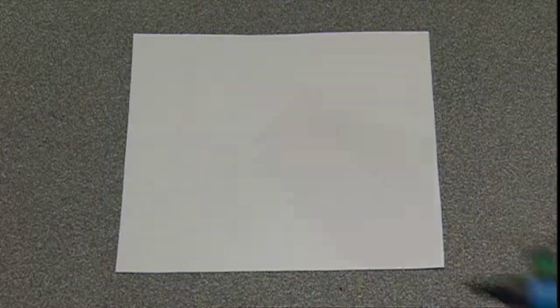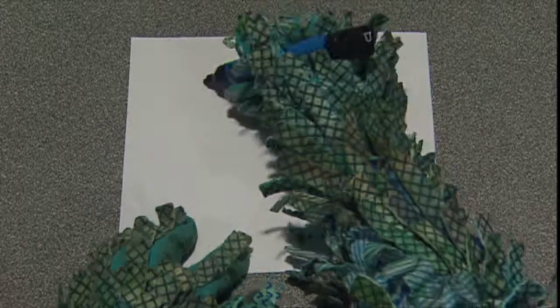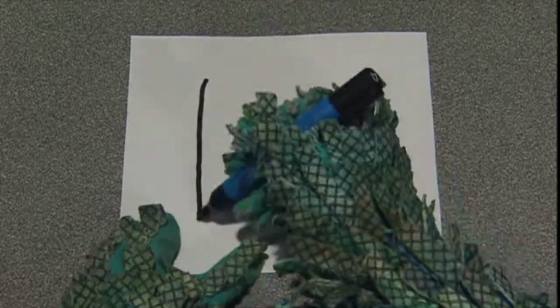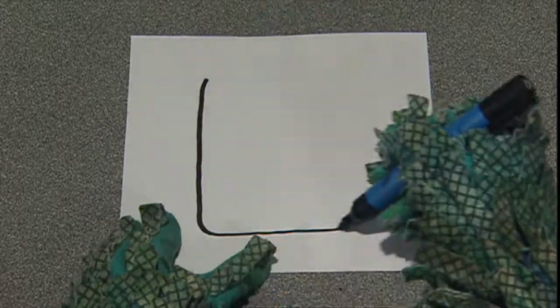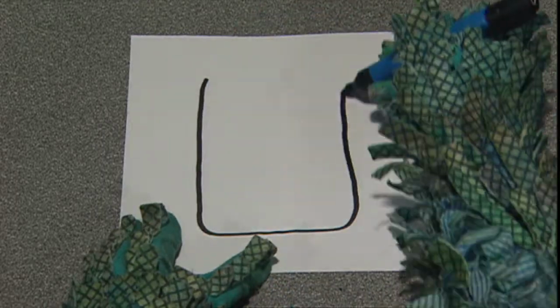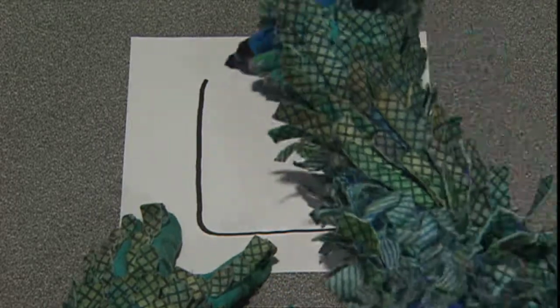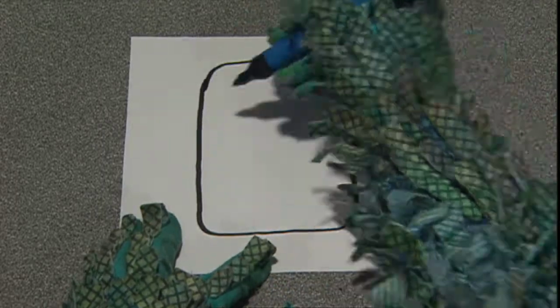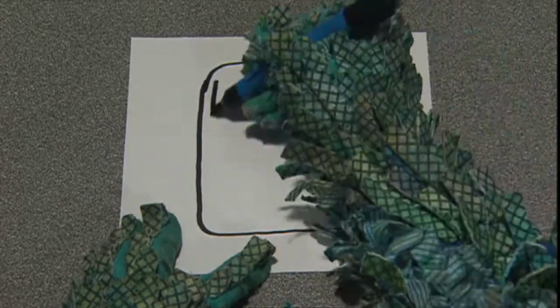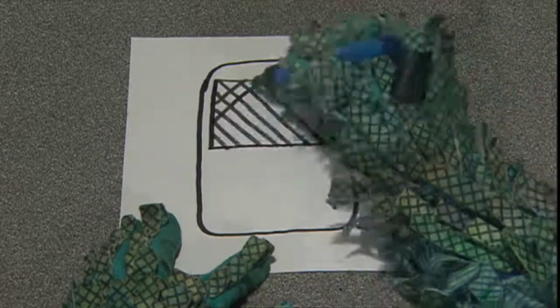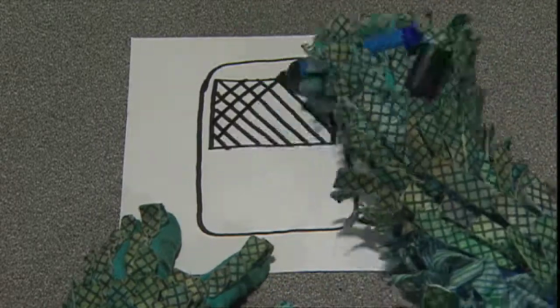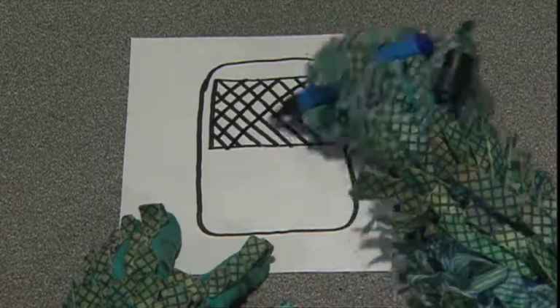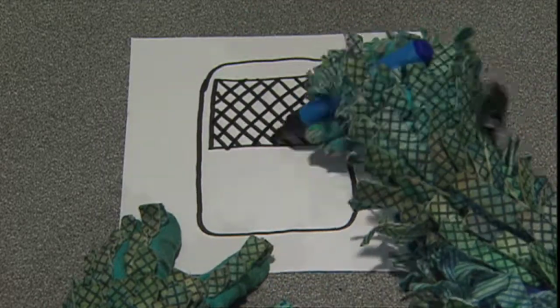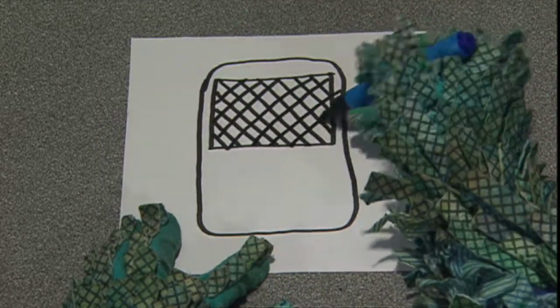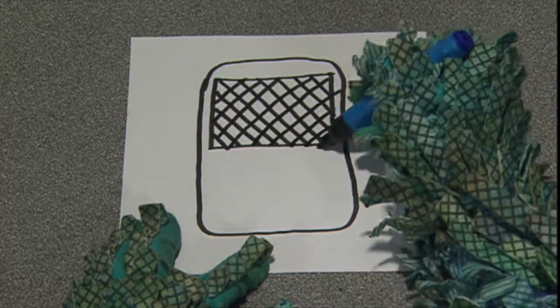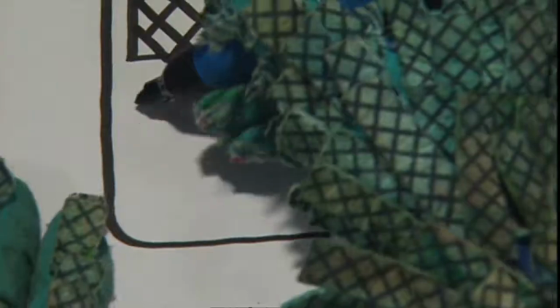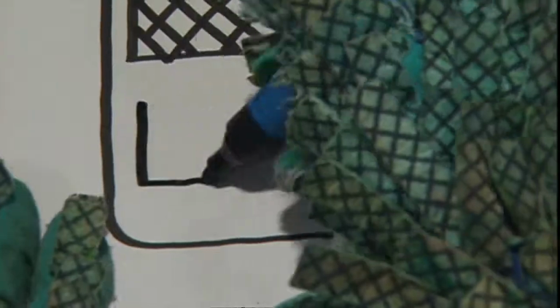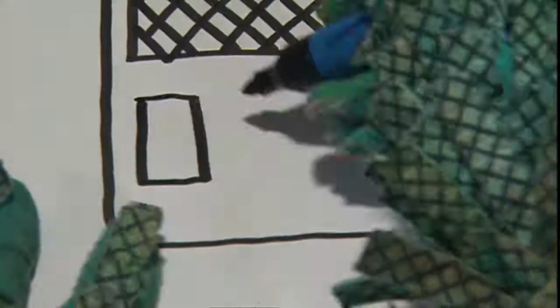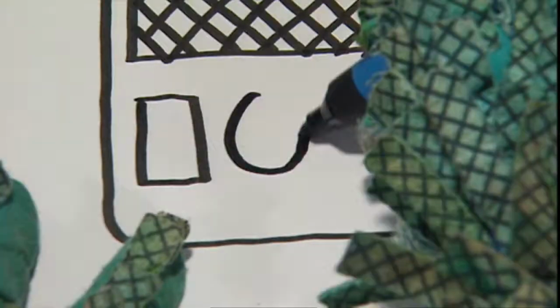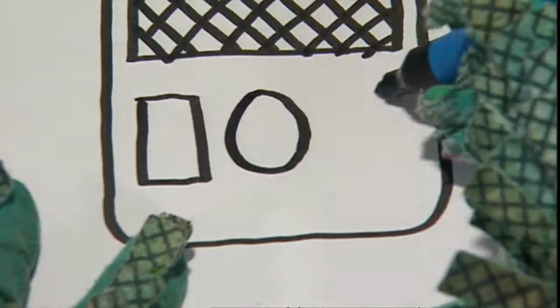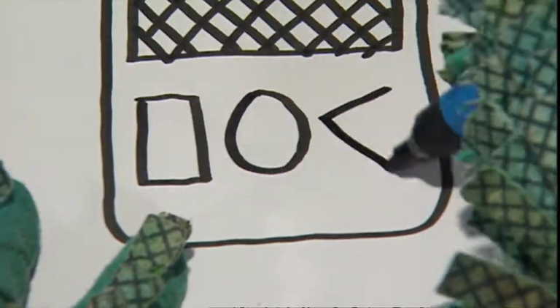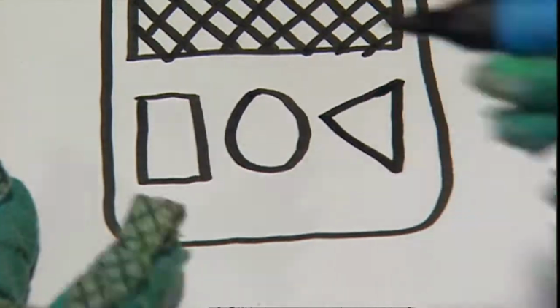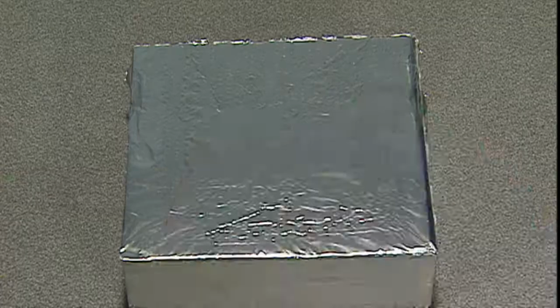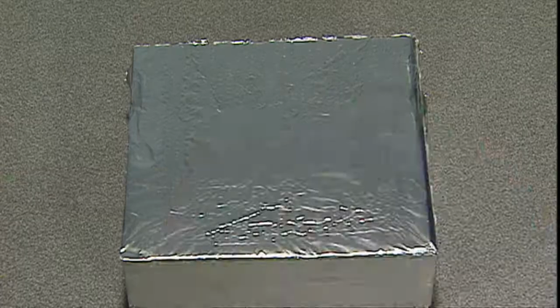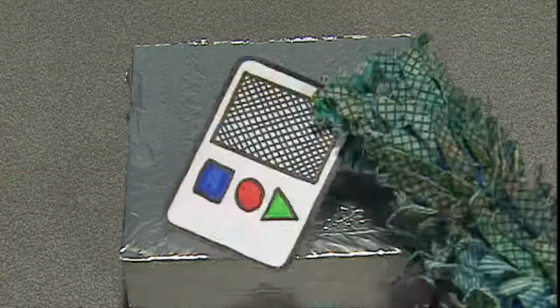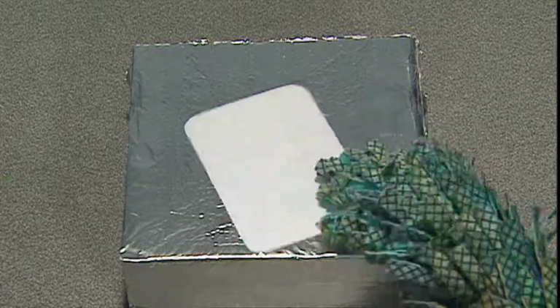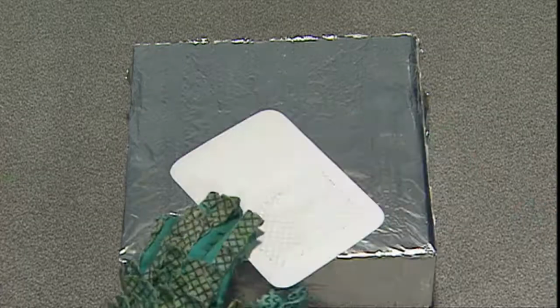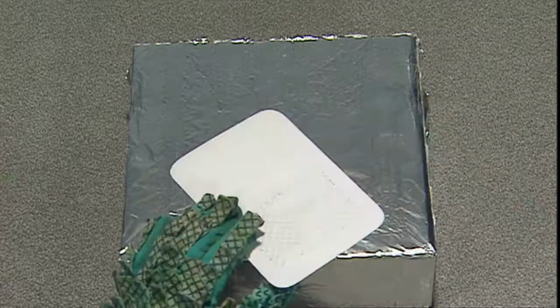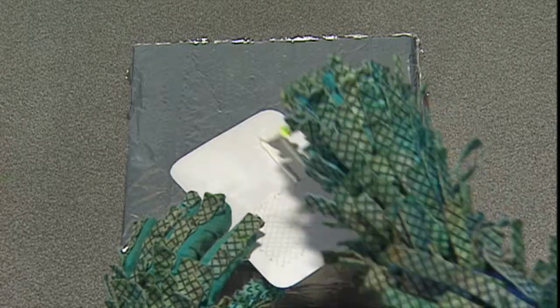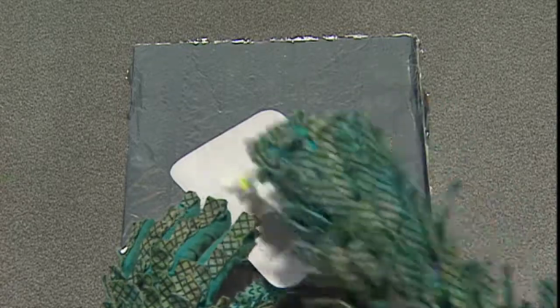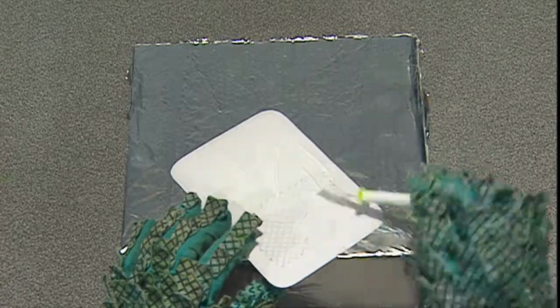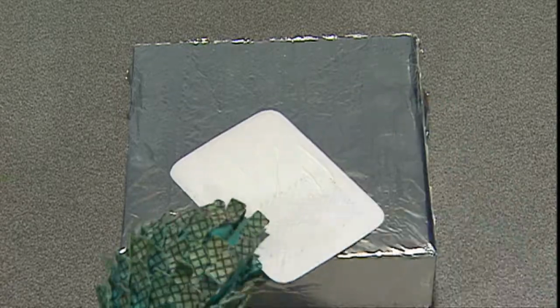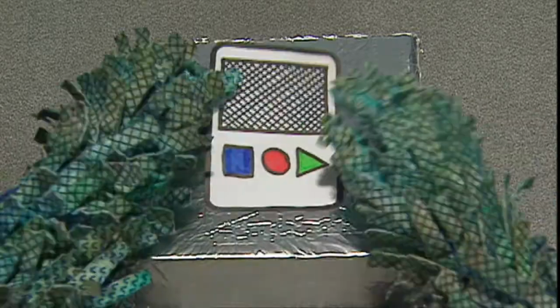Then draw a bit for his body with buttons and stuff on it. Colour that in and stick it onto the big box for his tummy.